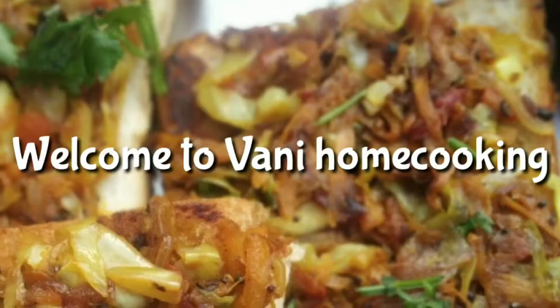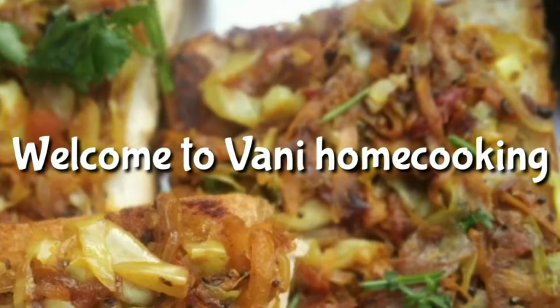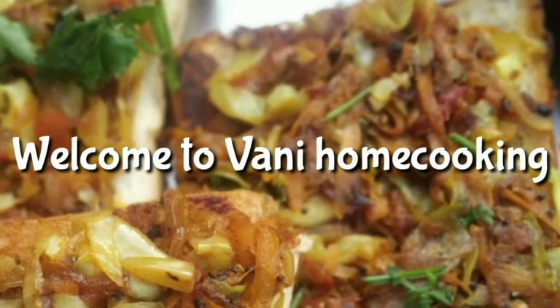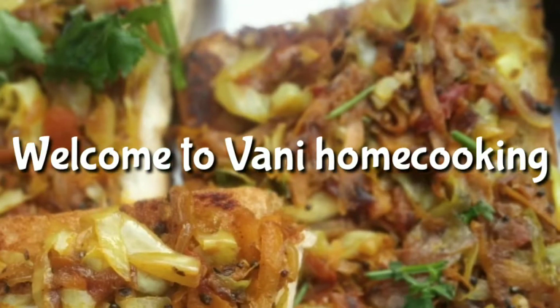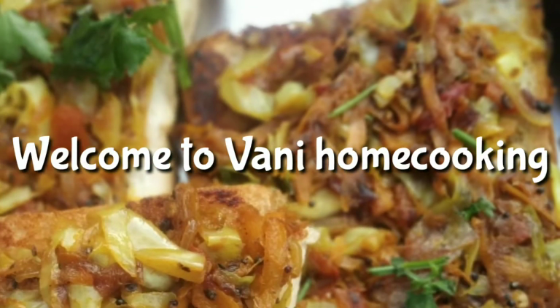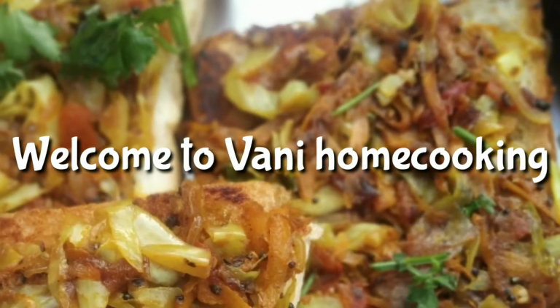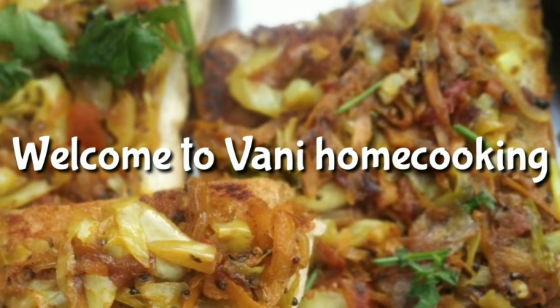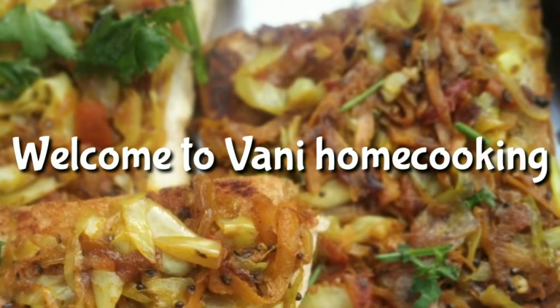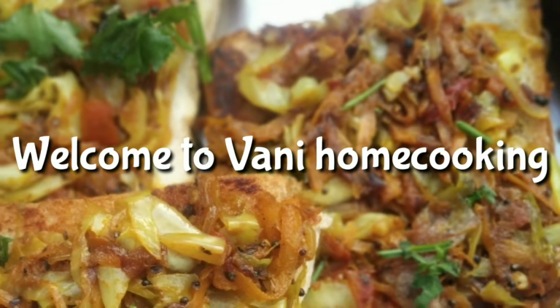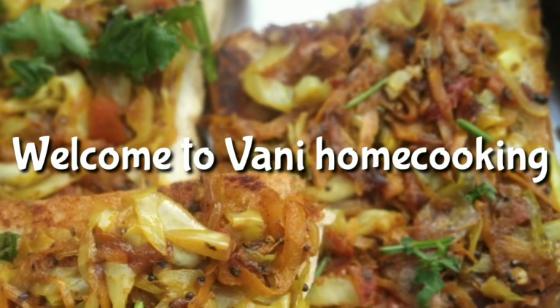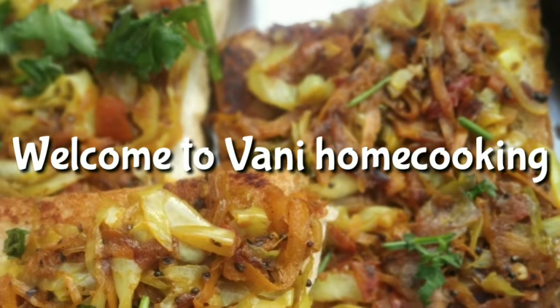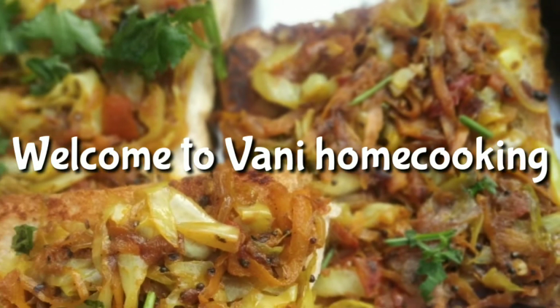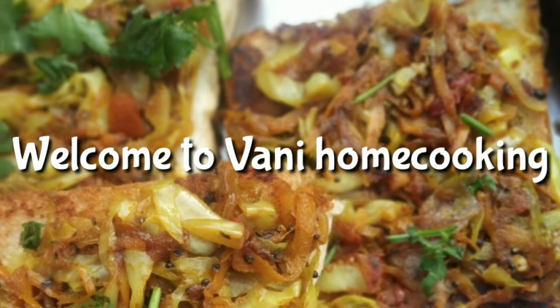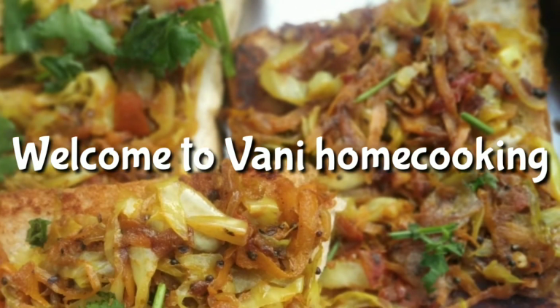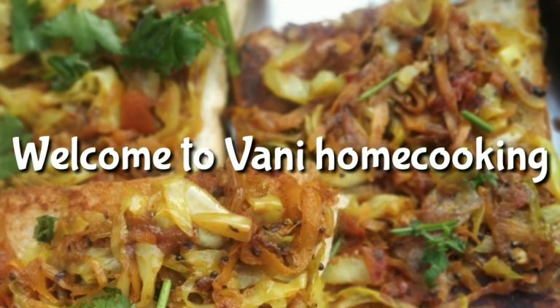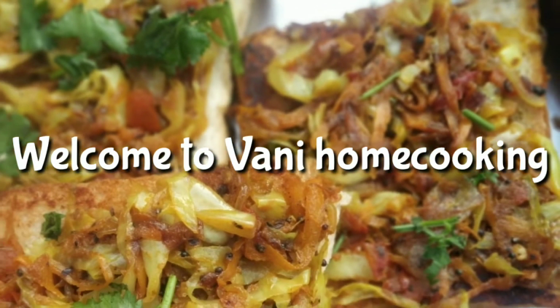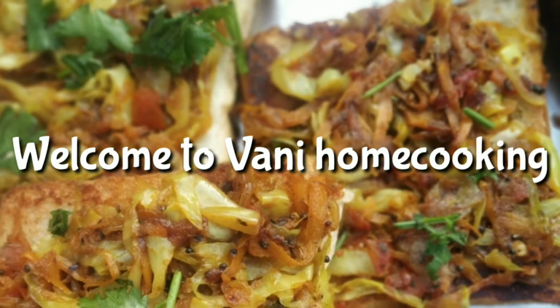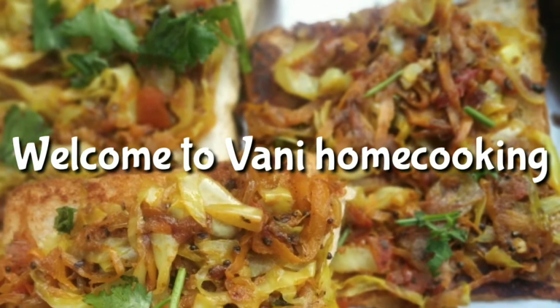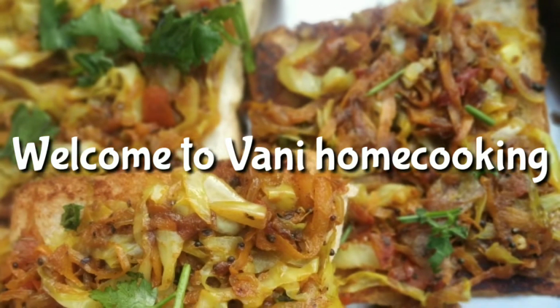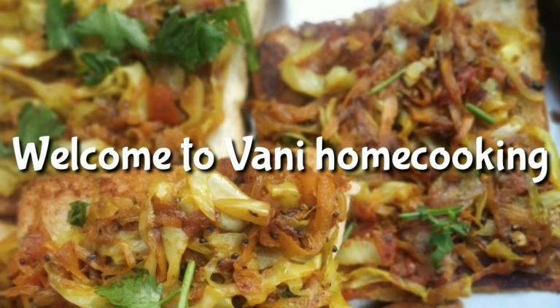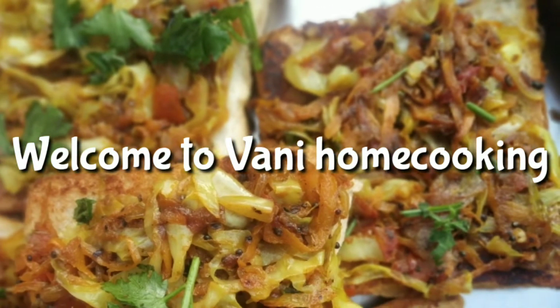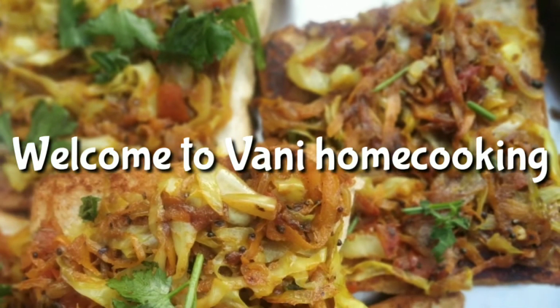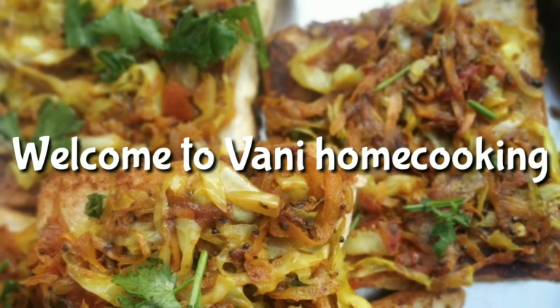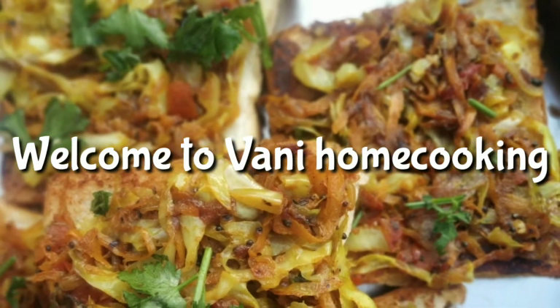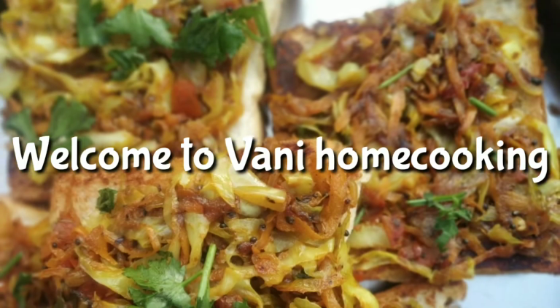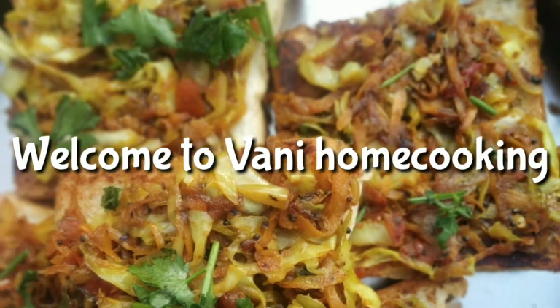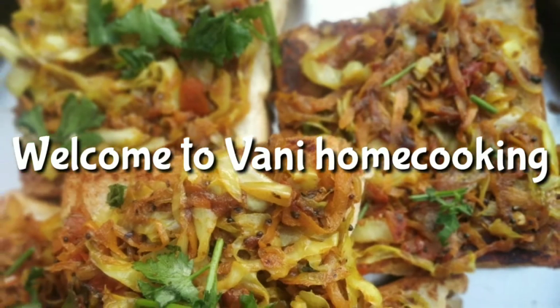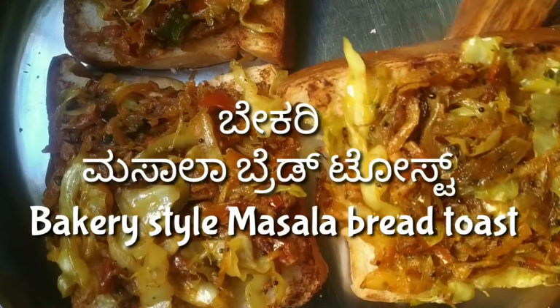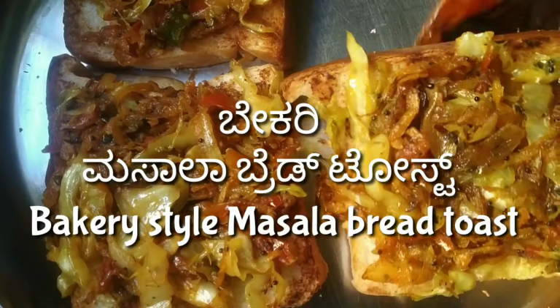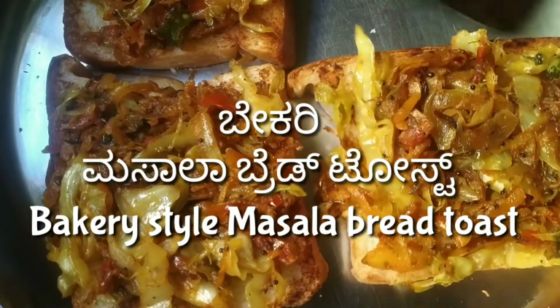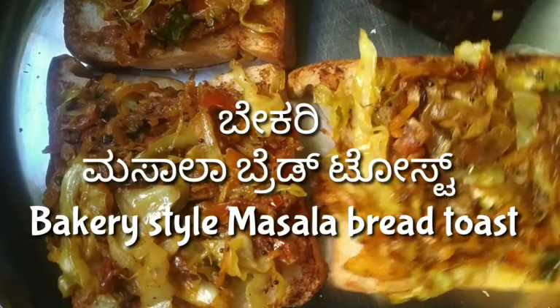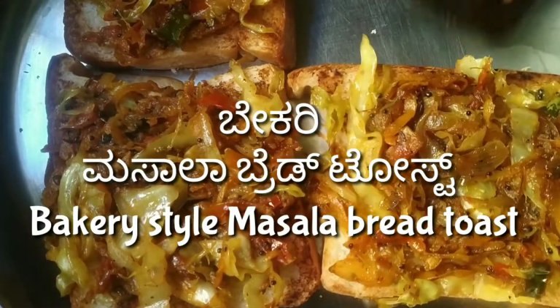Hello, Vikshakare. Namaskara. I am Manita. Welcome back to Om Cooking Channel. This recipe is a very interesting recipe in a bakery style.